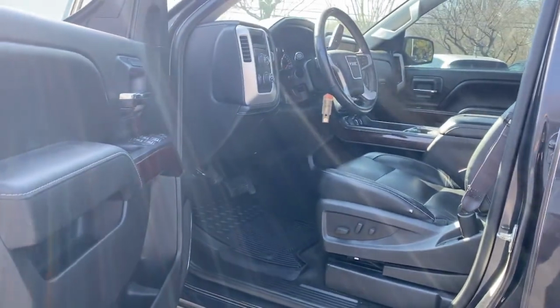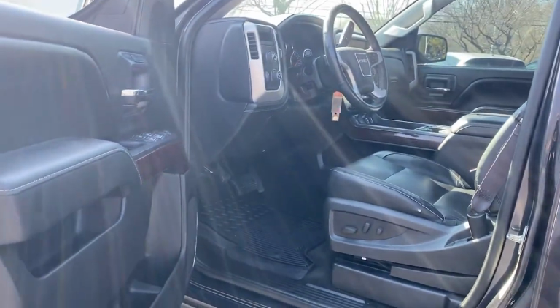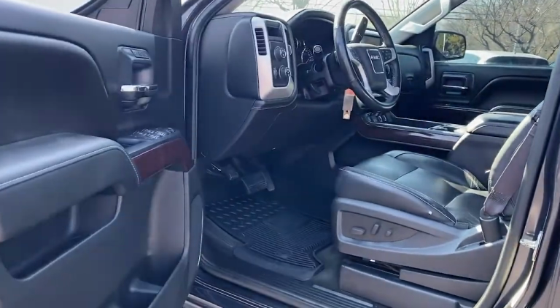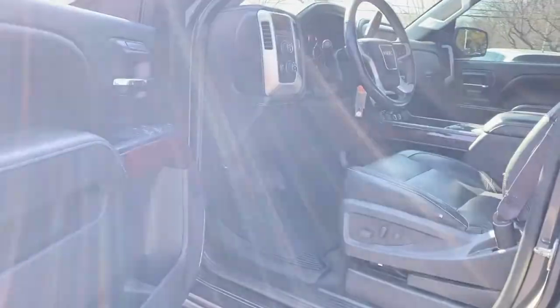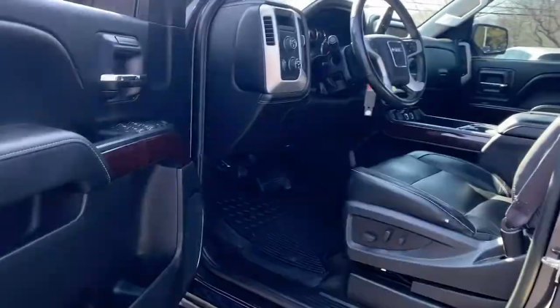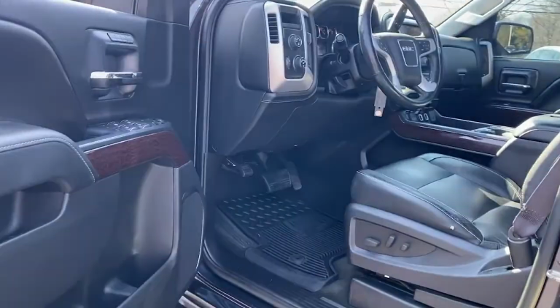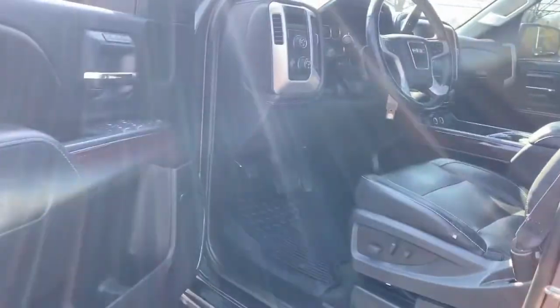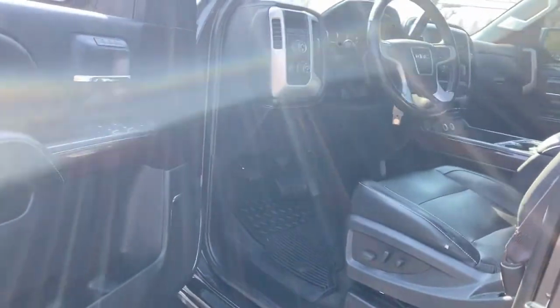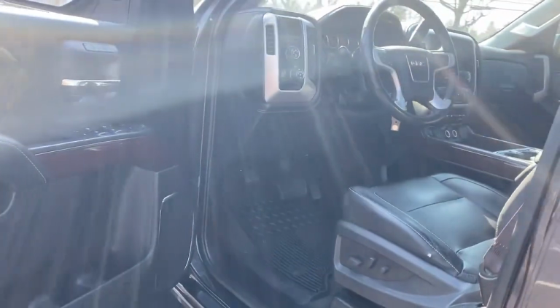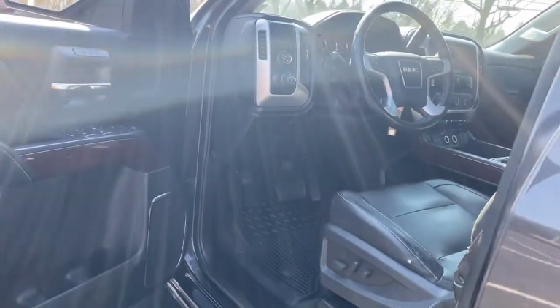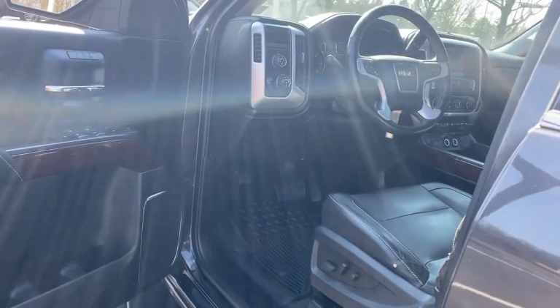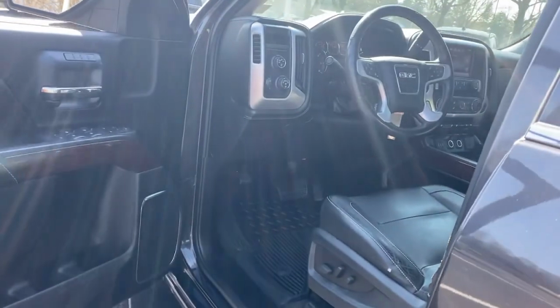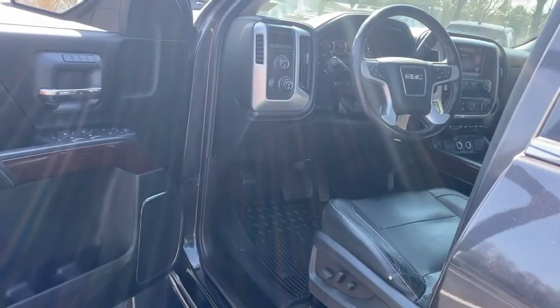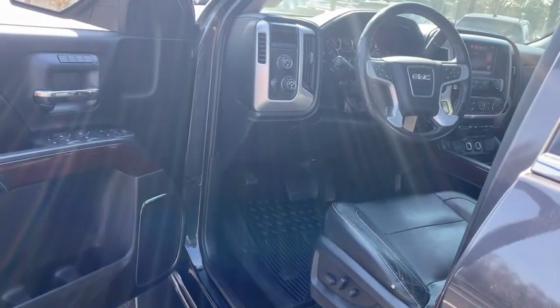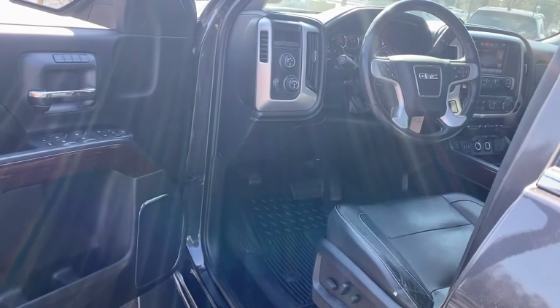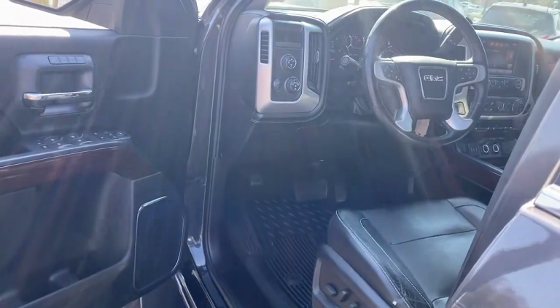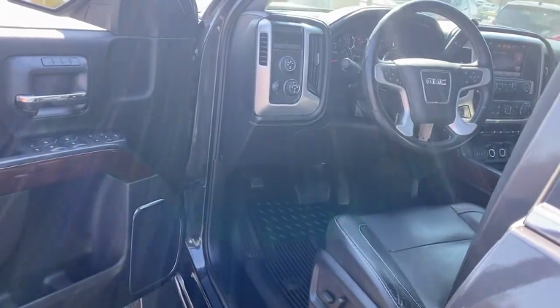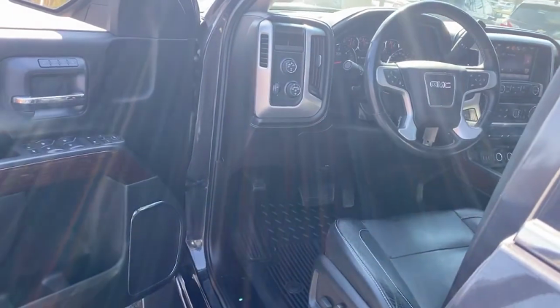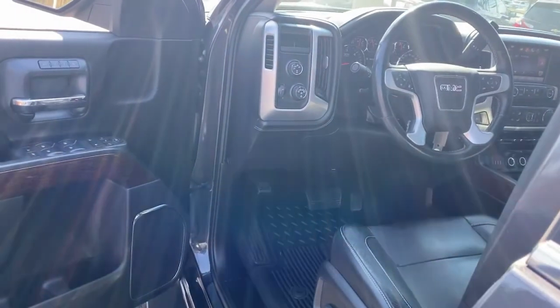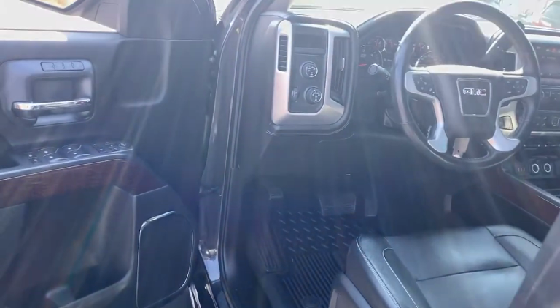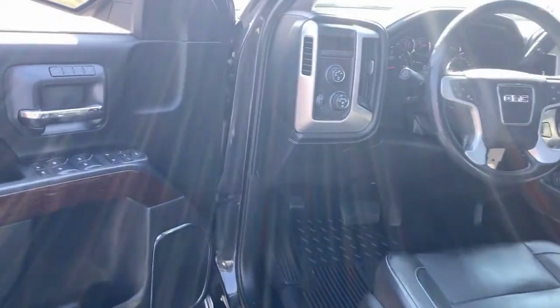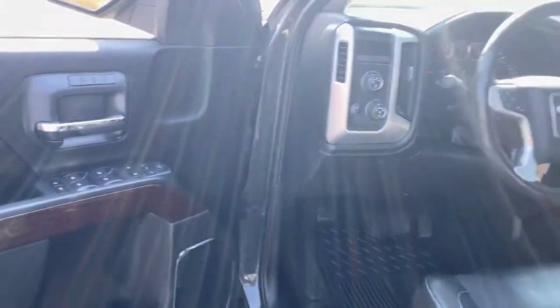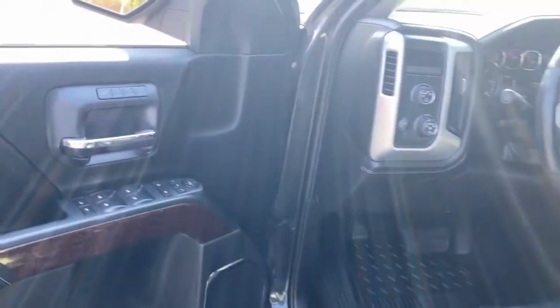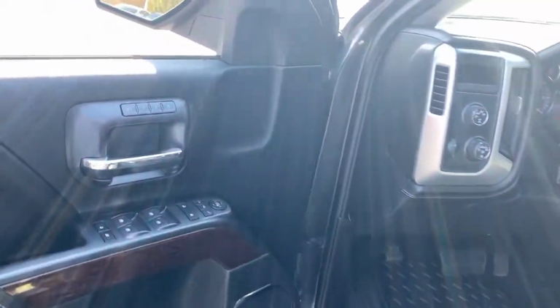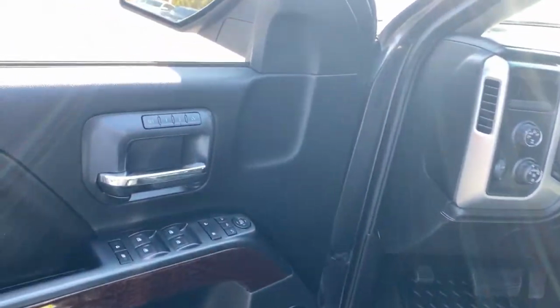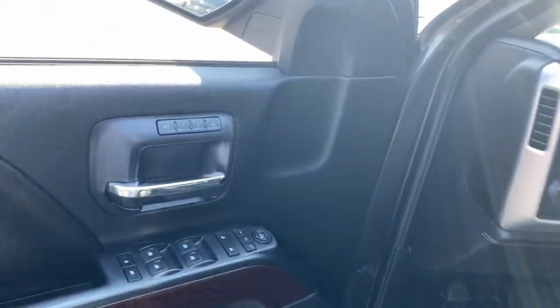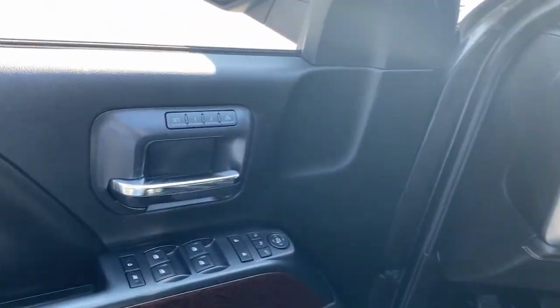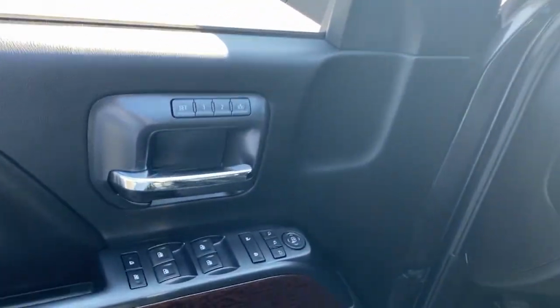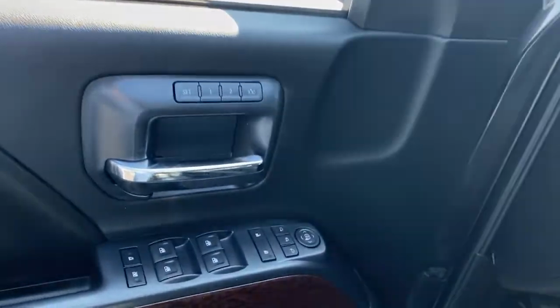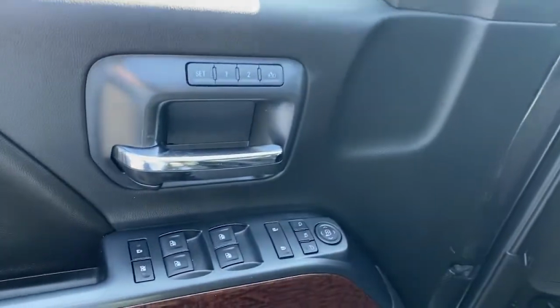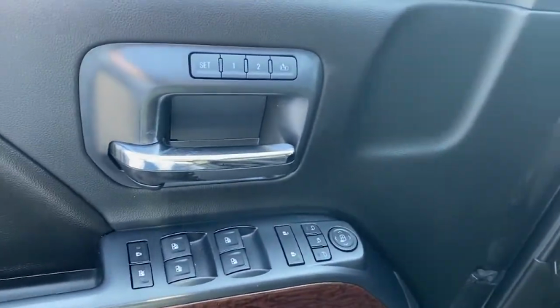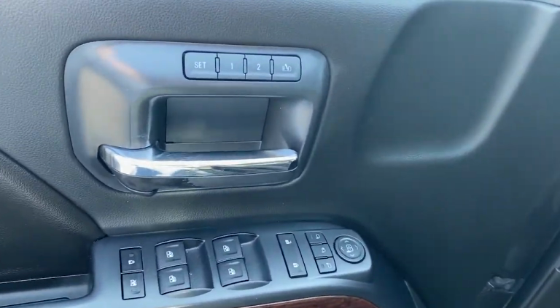Satellite radio, four-wheel drive, remote engine start, aluminum wheels, Bluetooth connection.